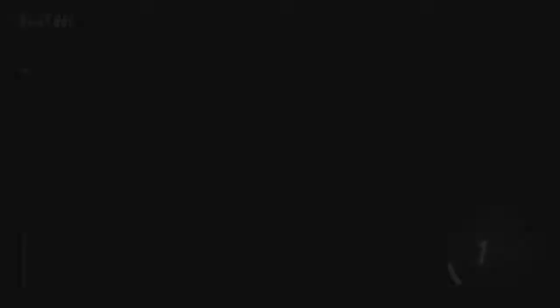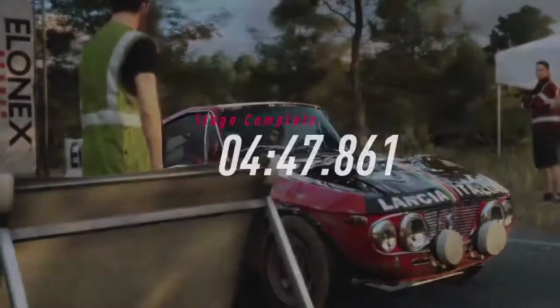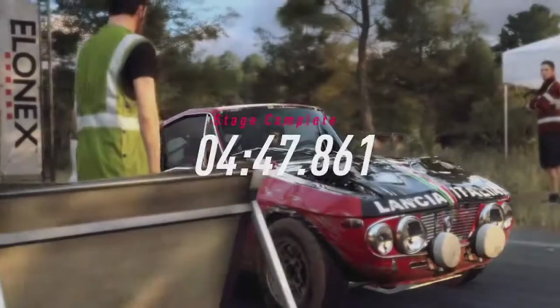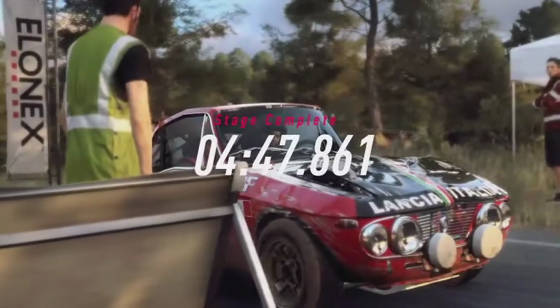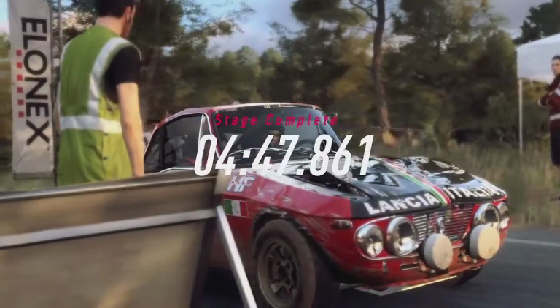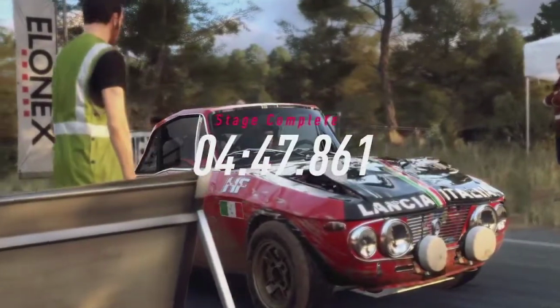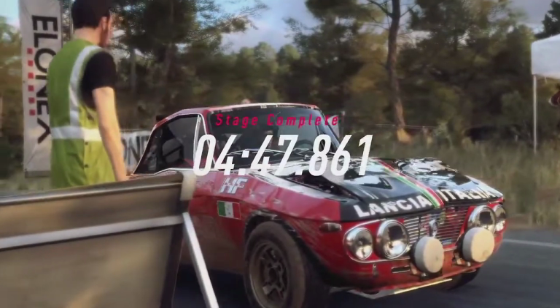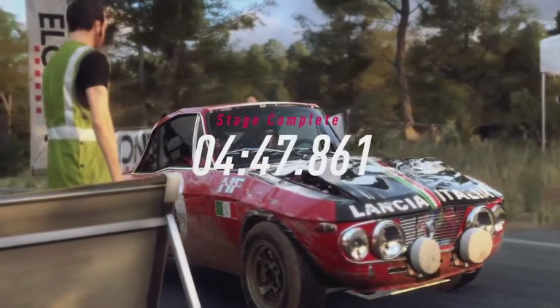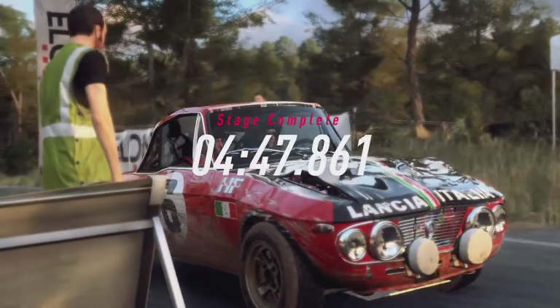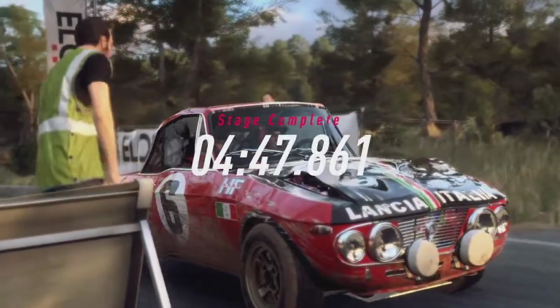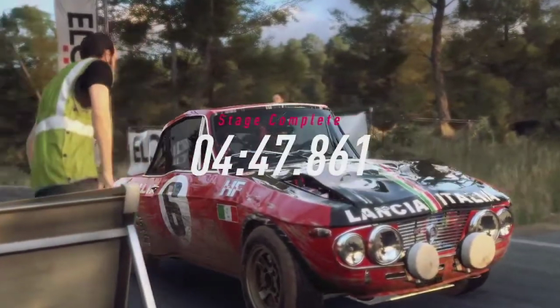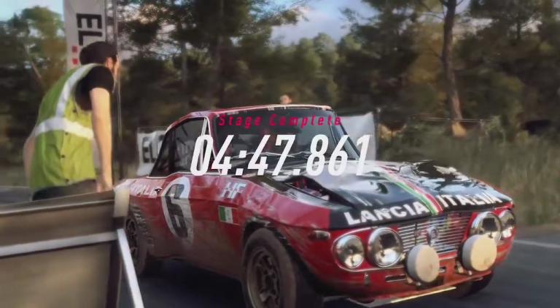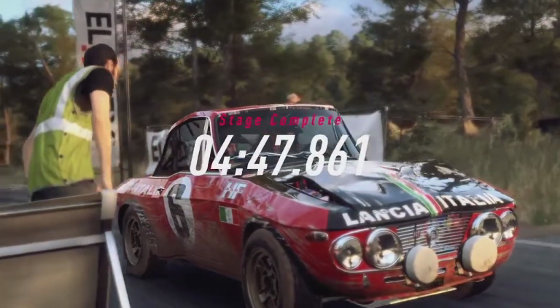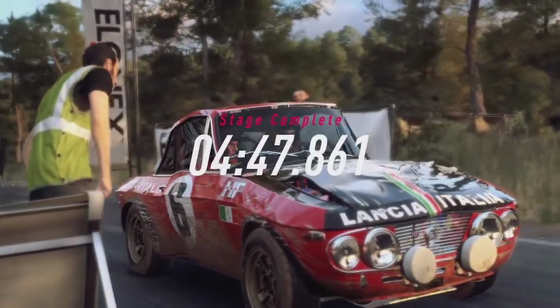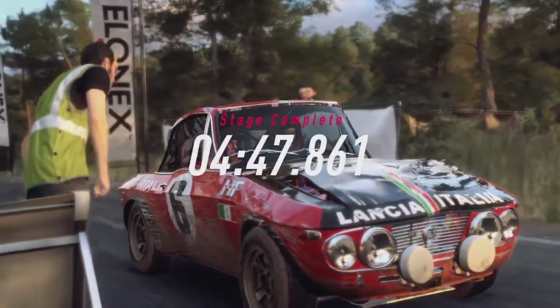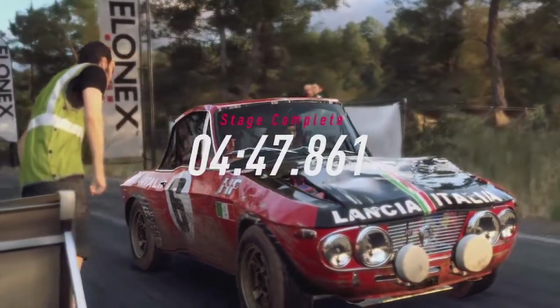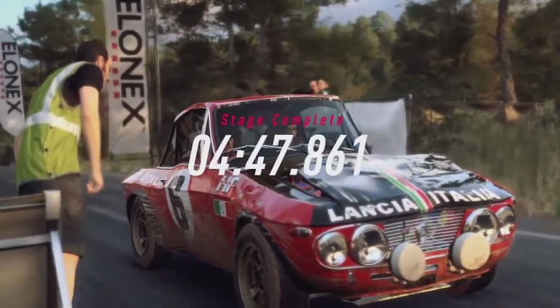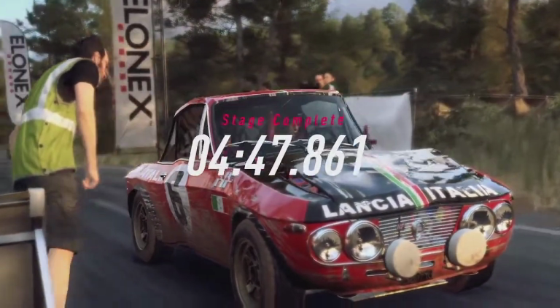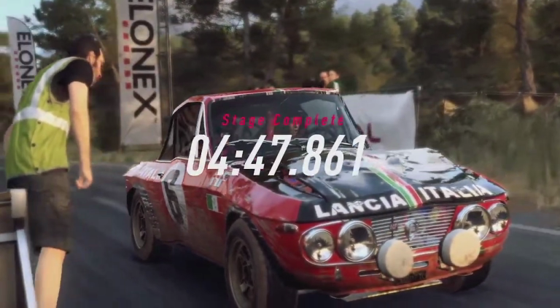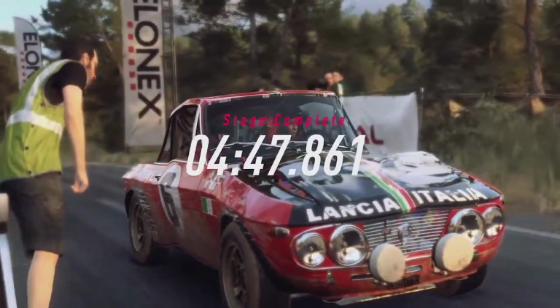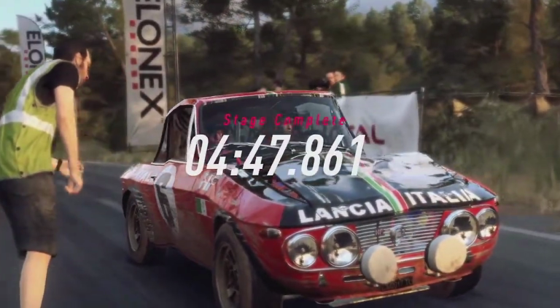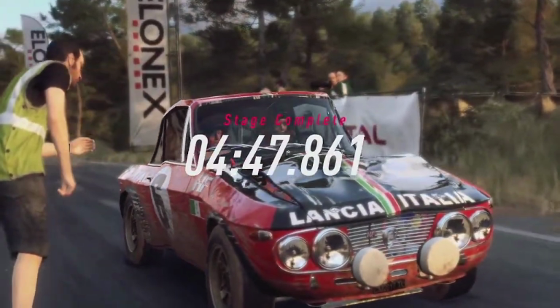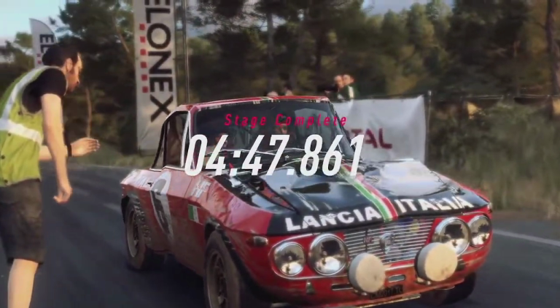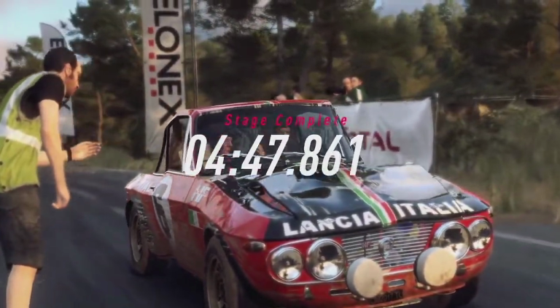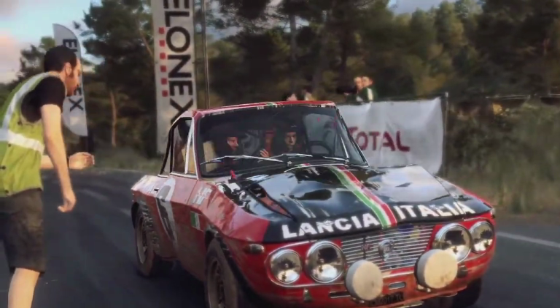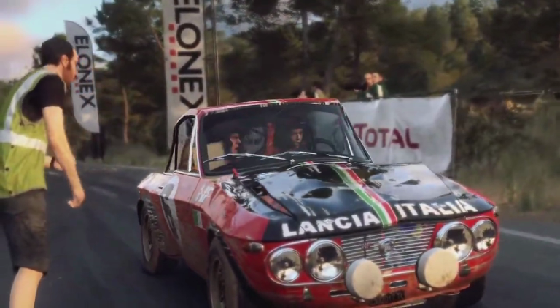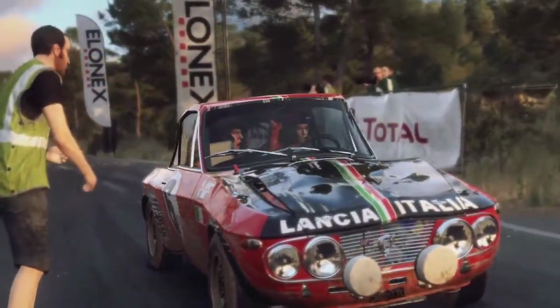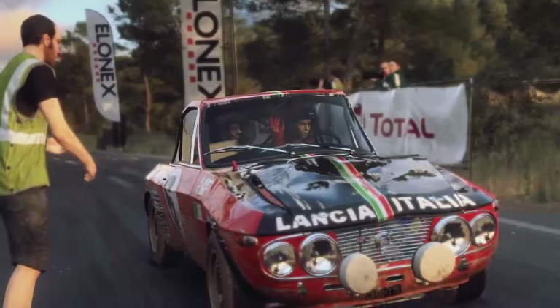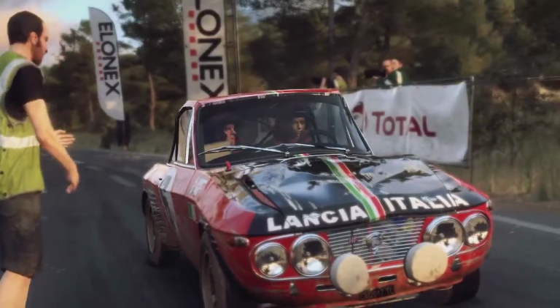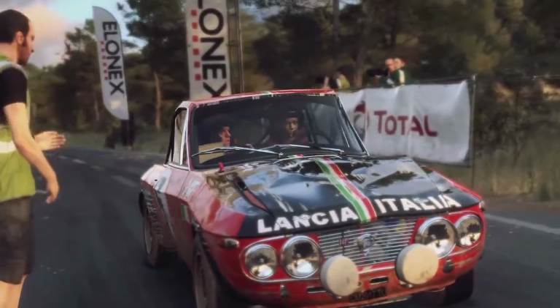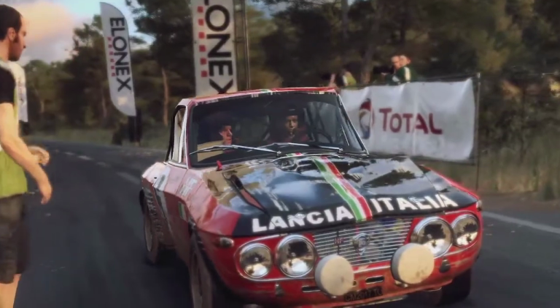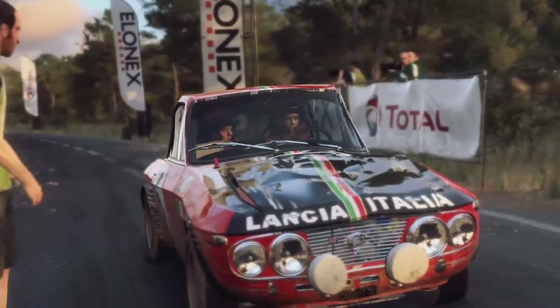How did the car feel in that stage? Do you want to make any setup changes at the next service?